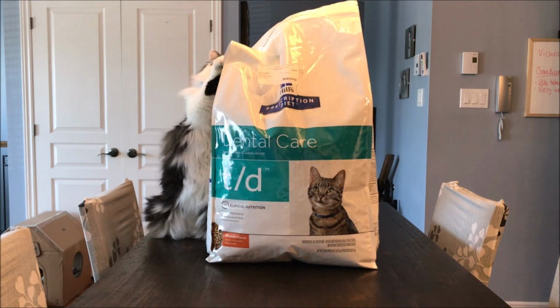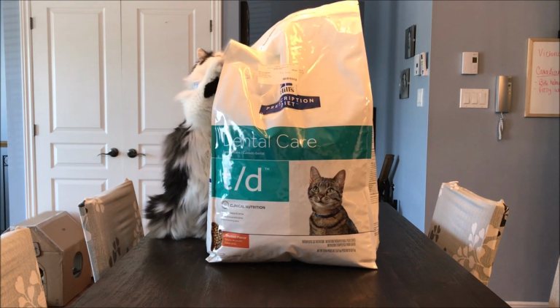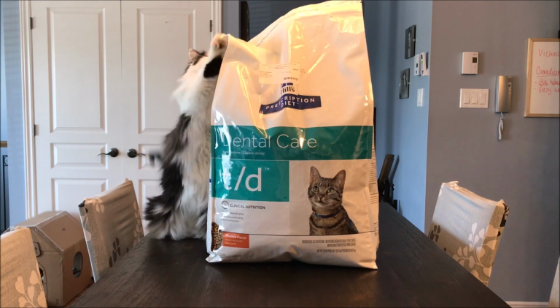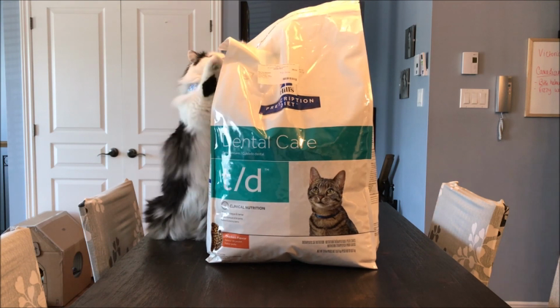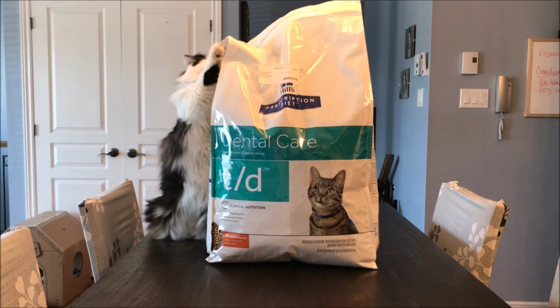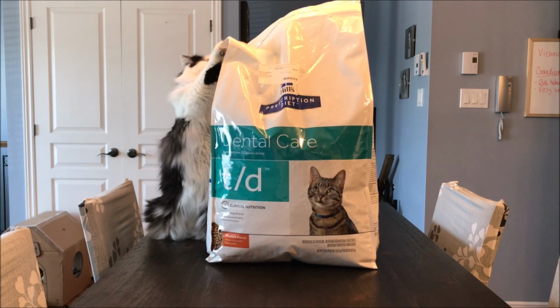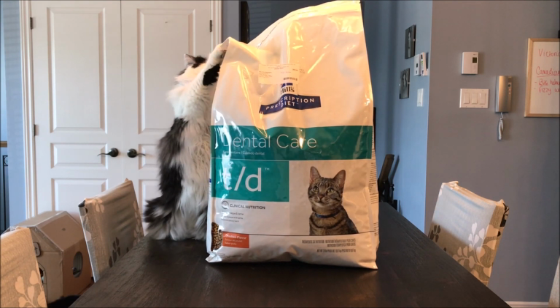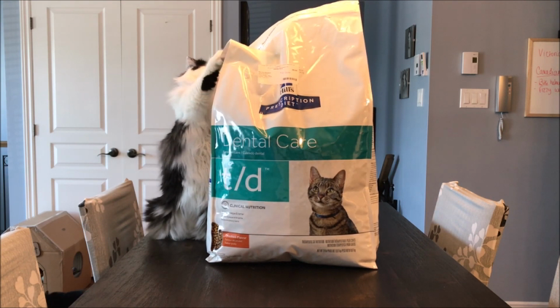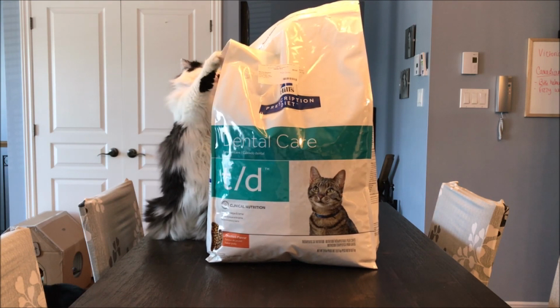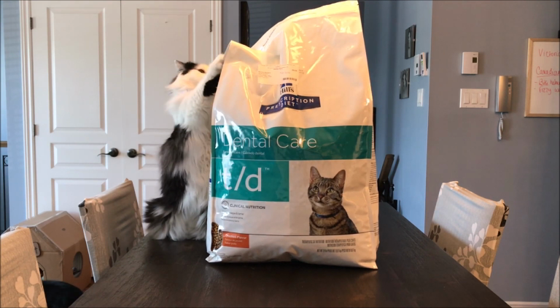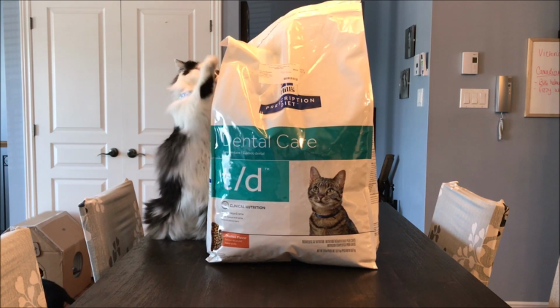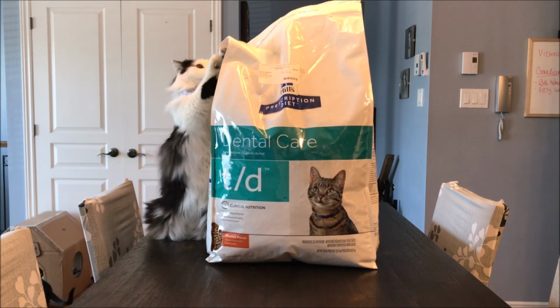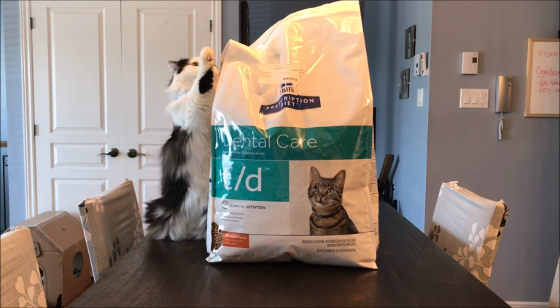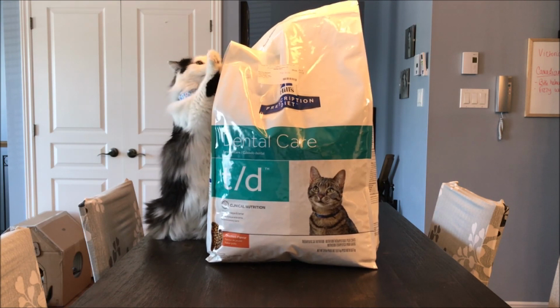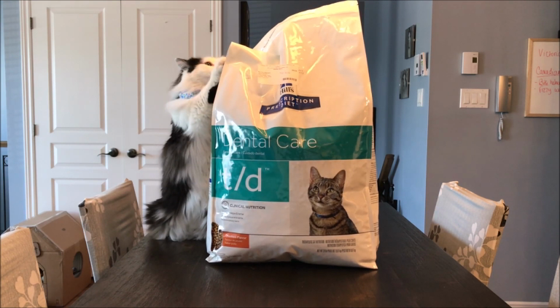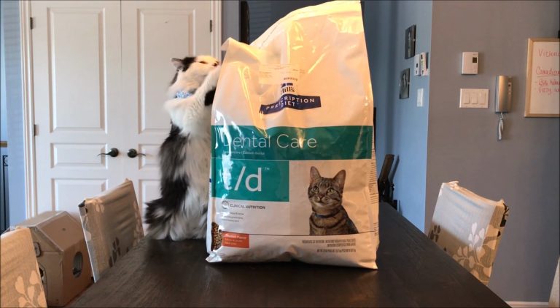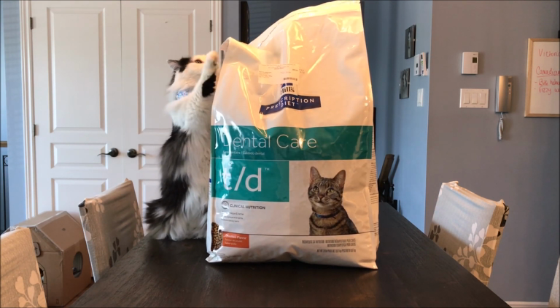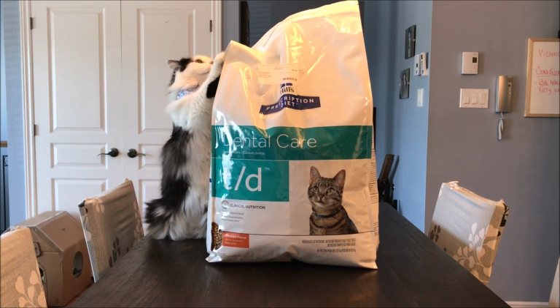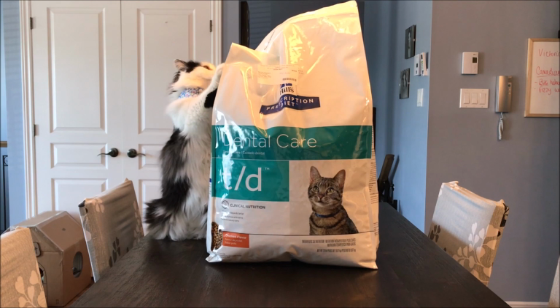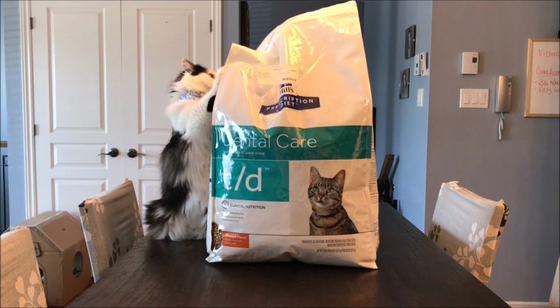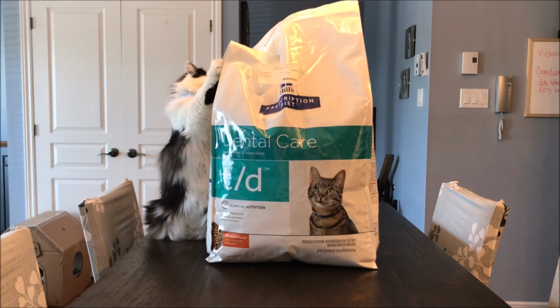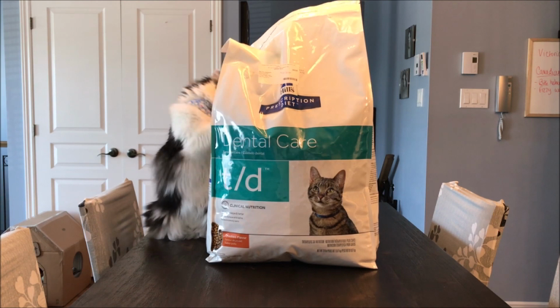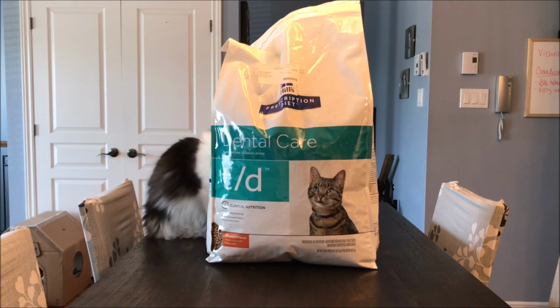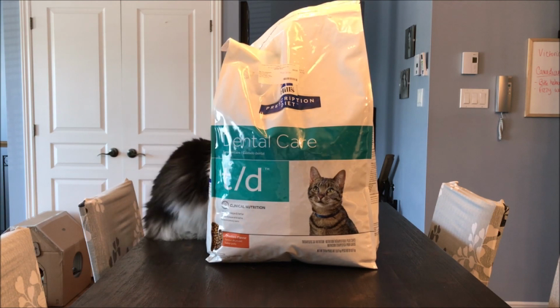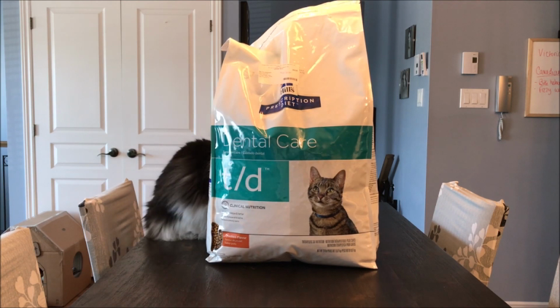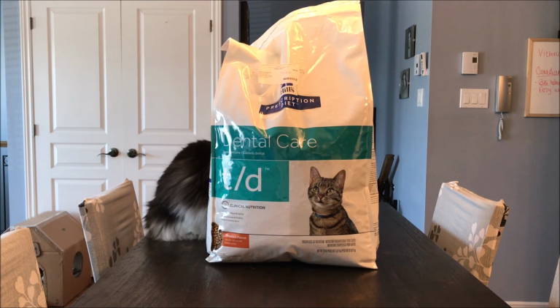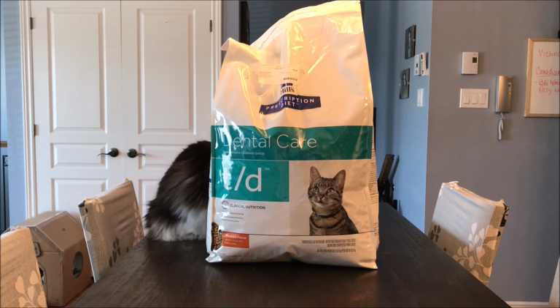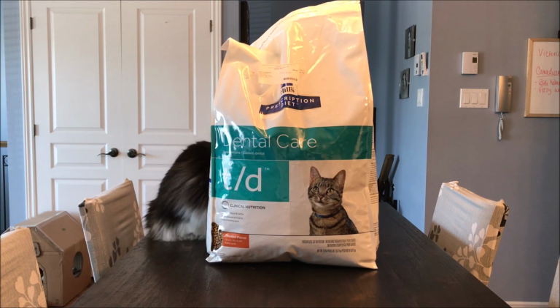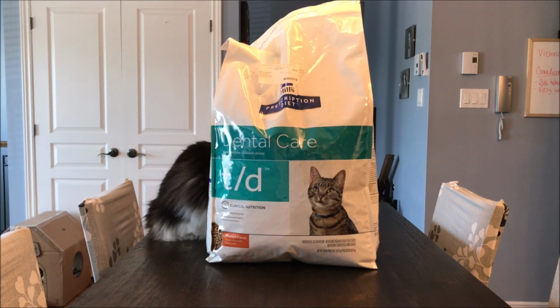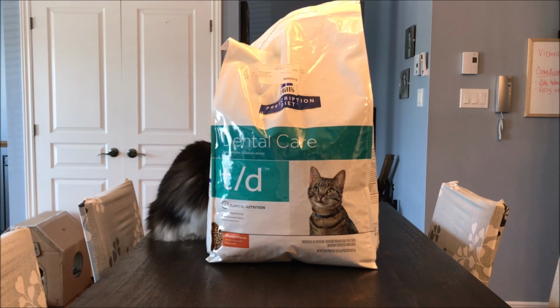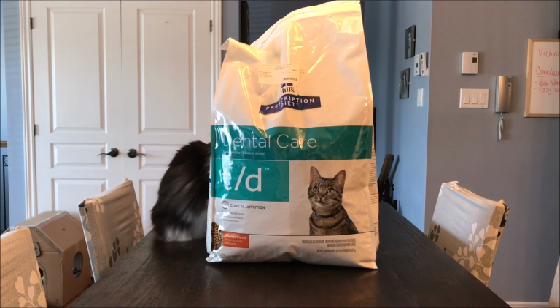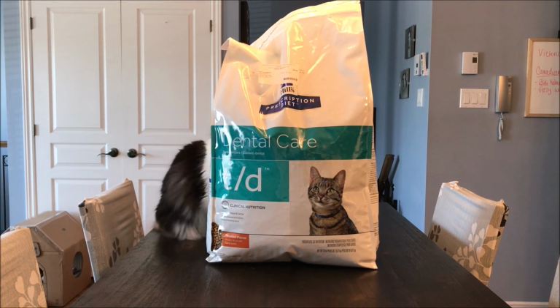The problem with this is that most of the time buying in bulk is much less expensive. So how can we keep that huge bag of kibble fresh?